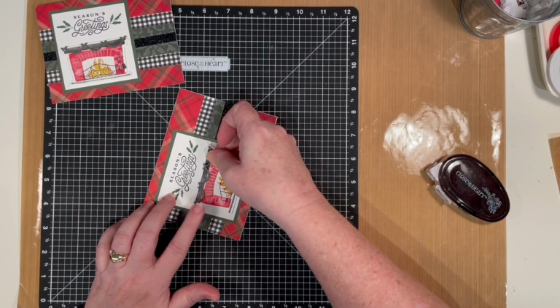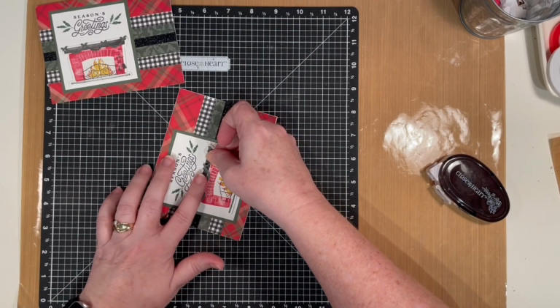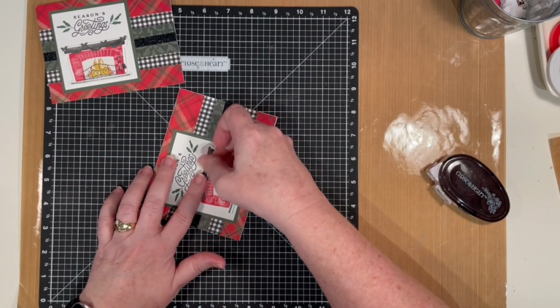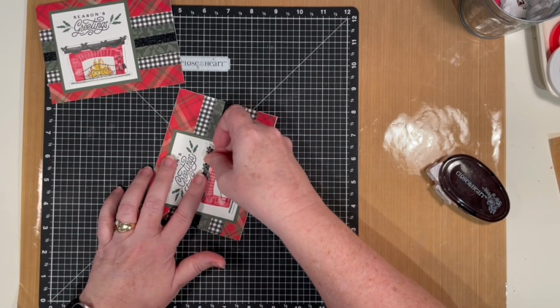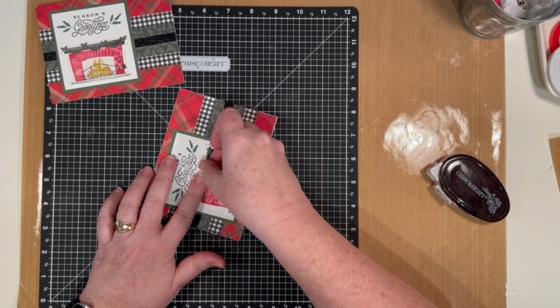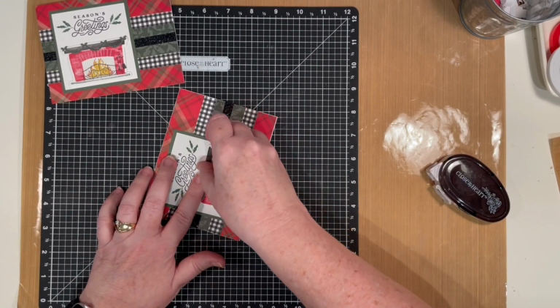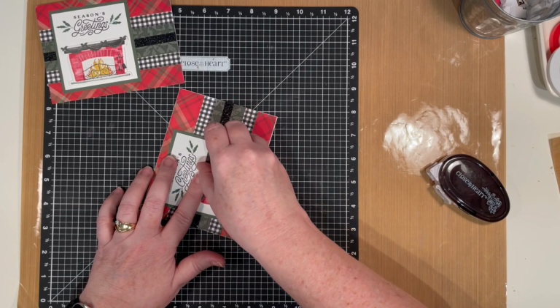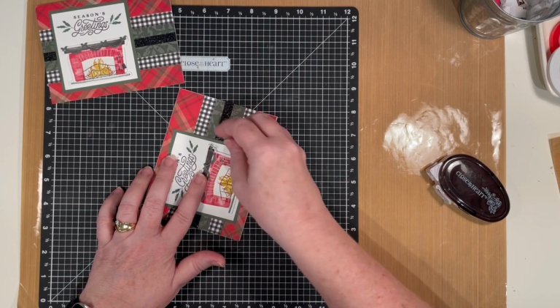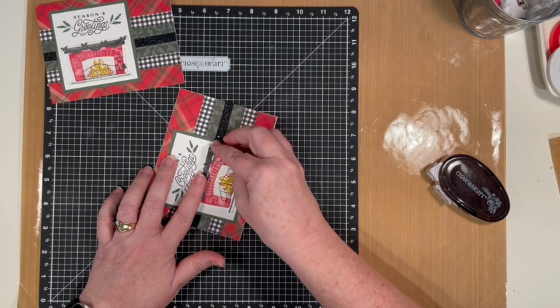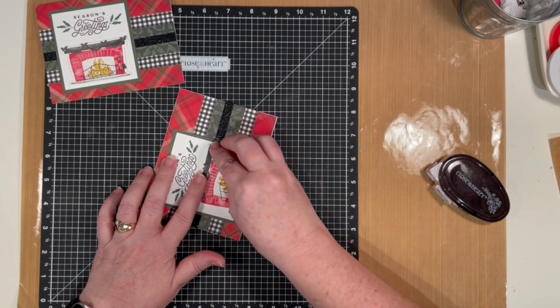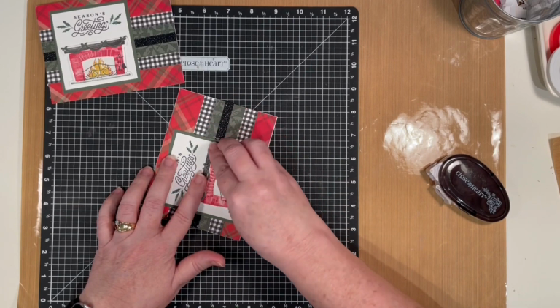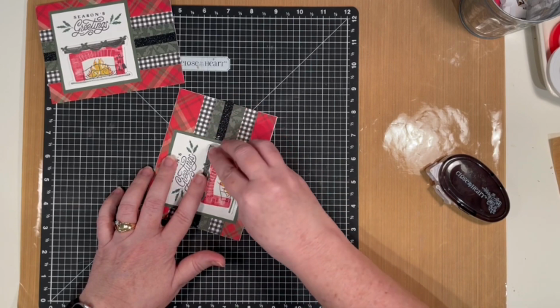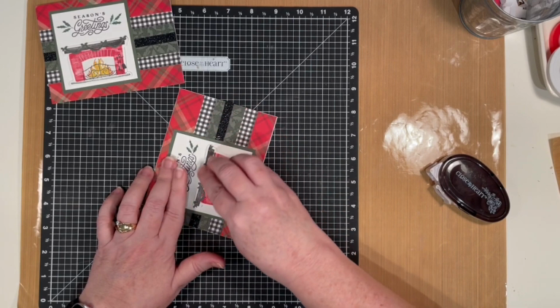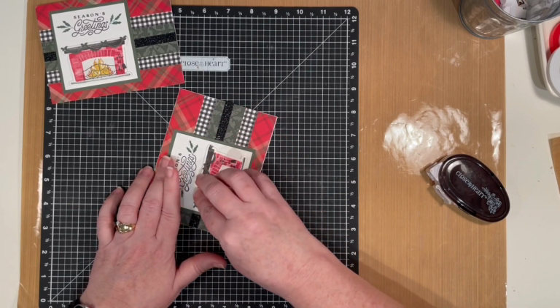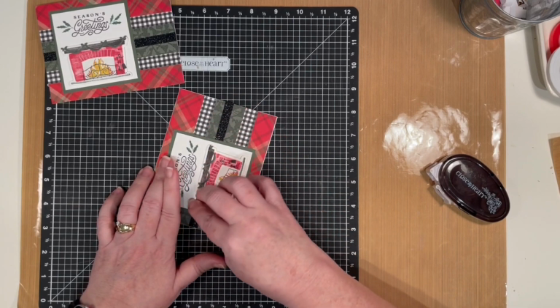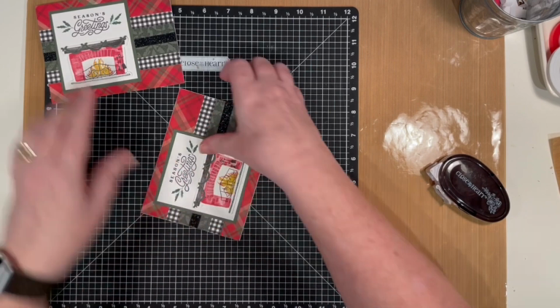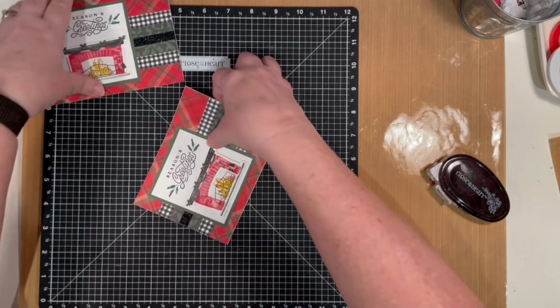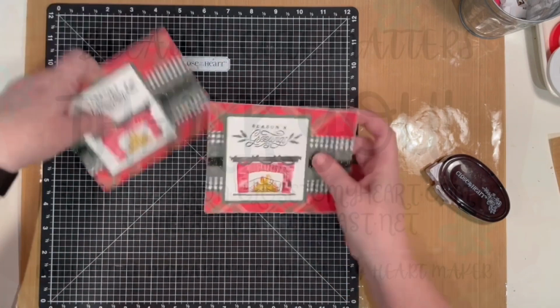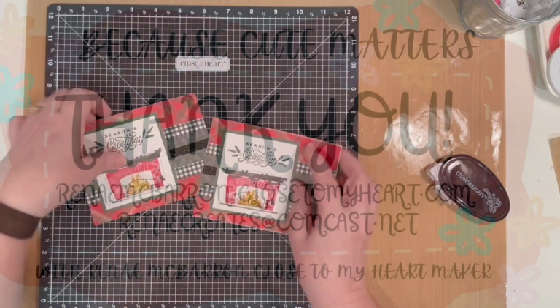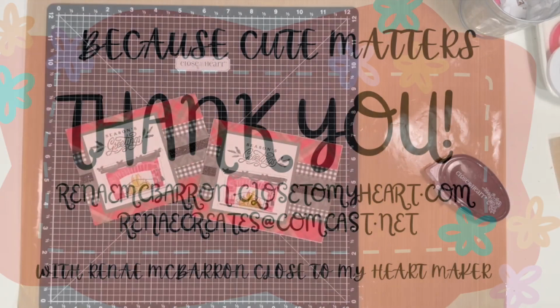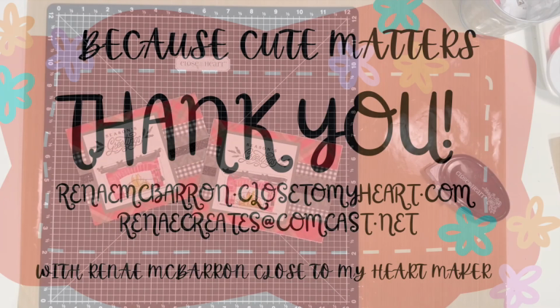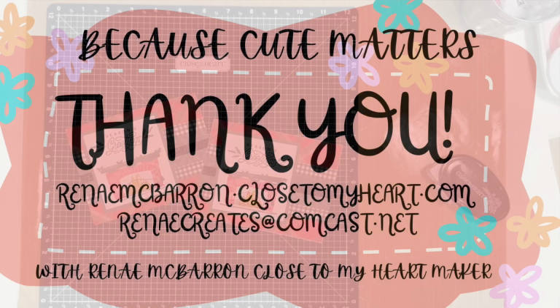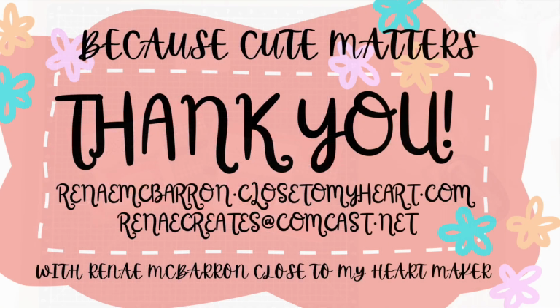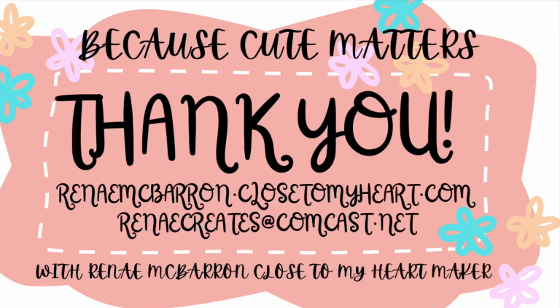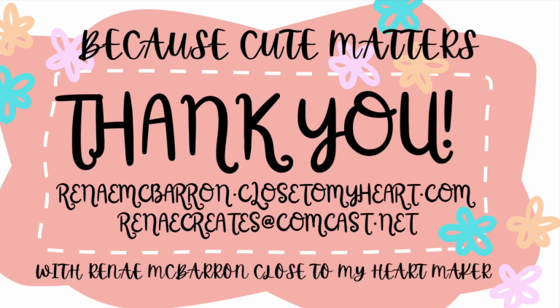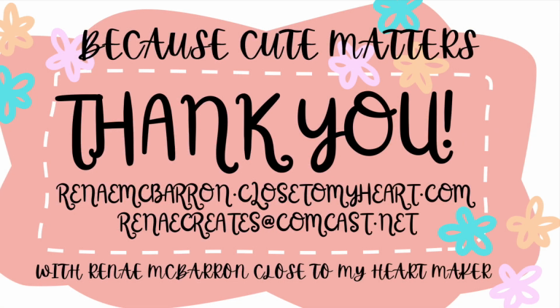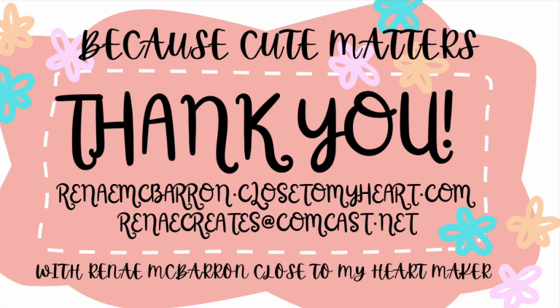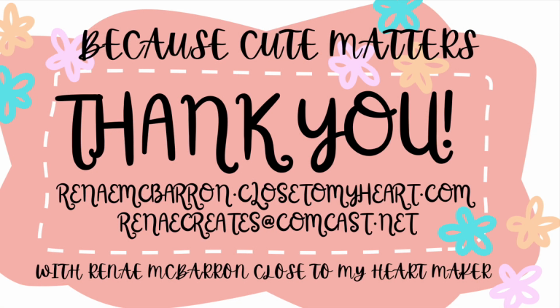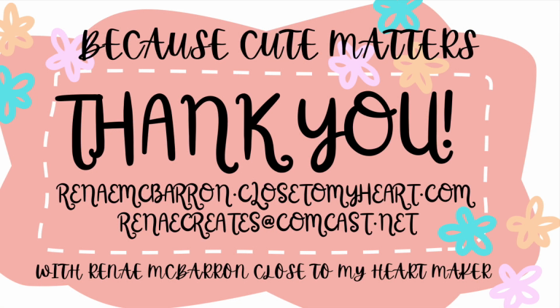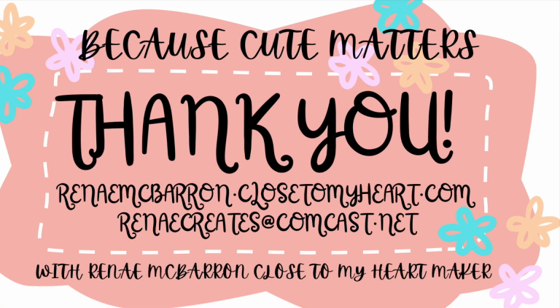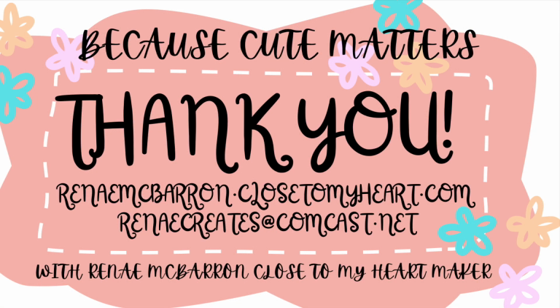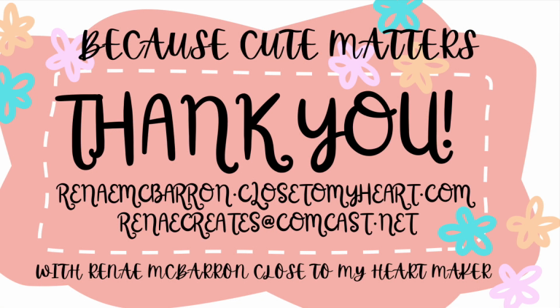How cute and how fun — what a fun stamp set! Let me know if you have any questions. Thanks for watching.